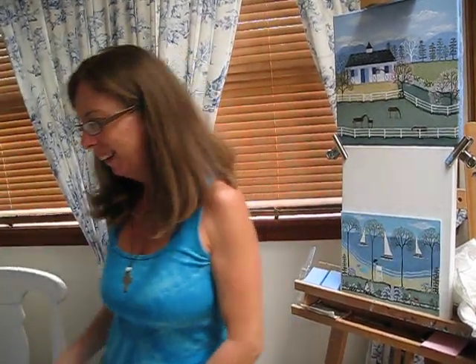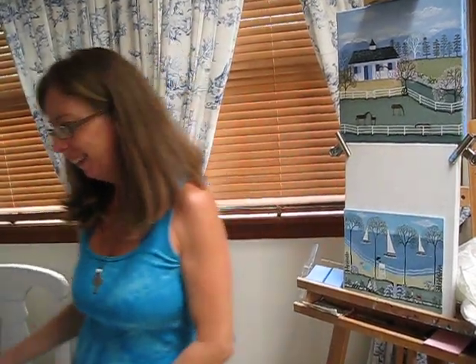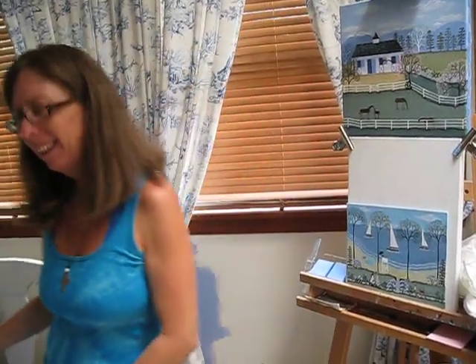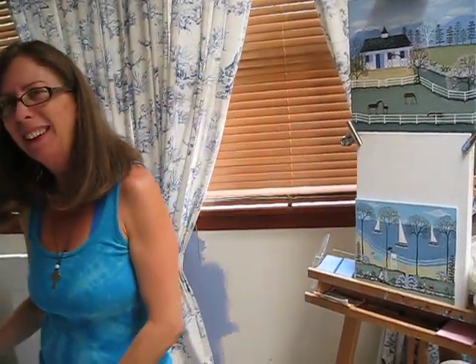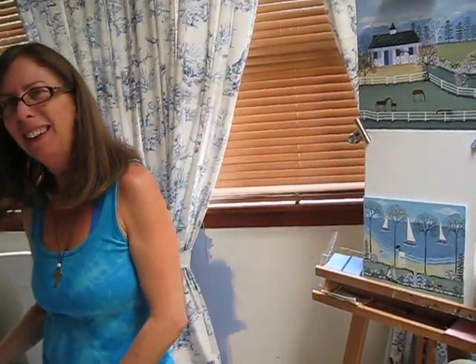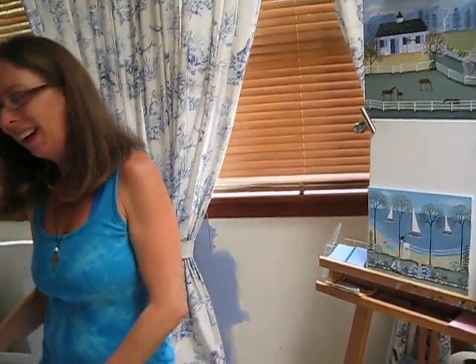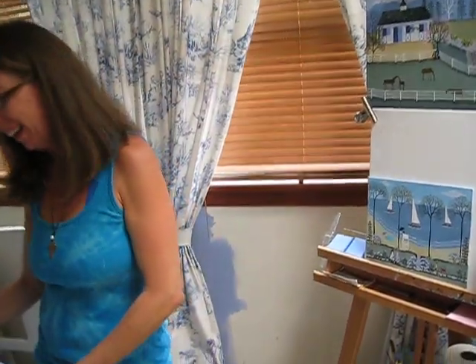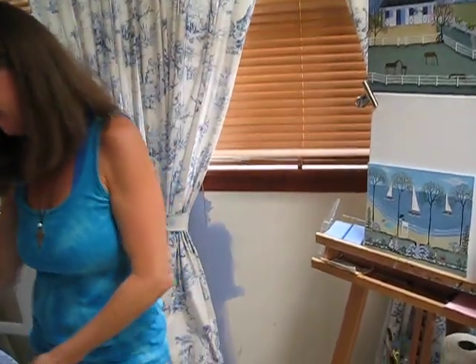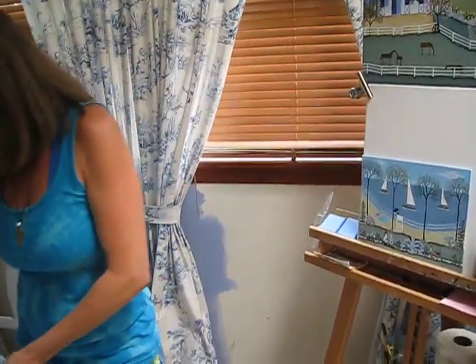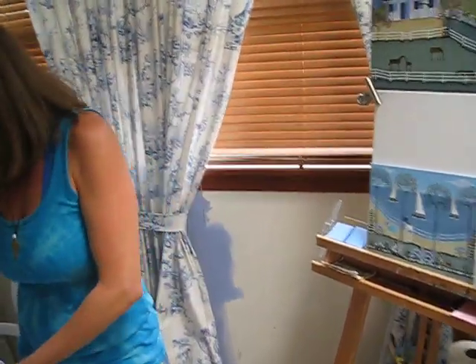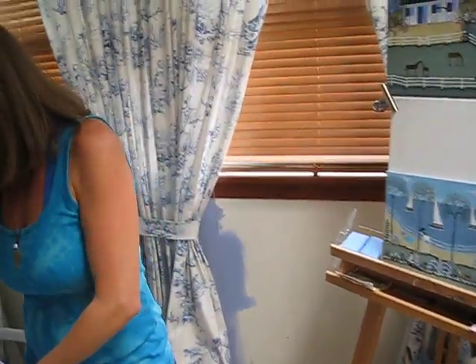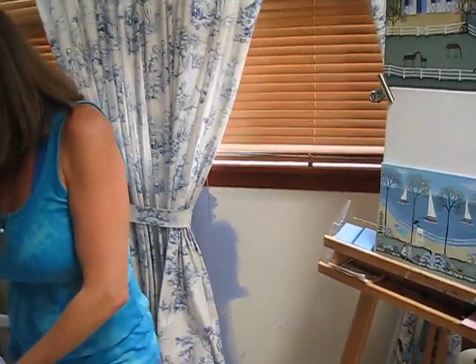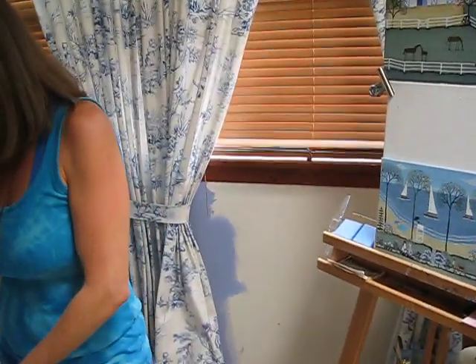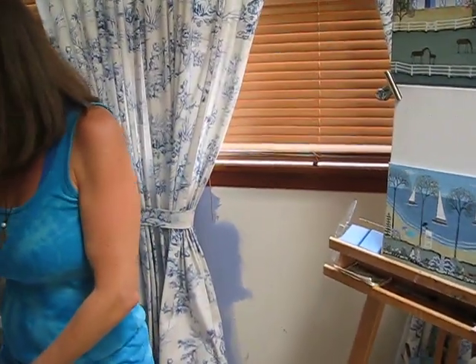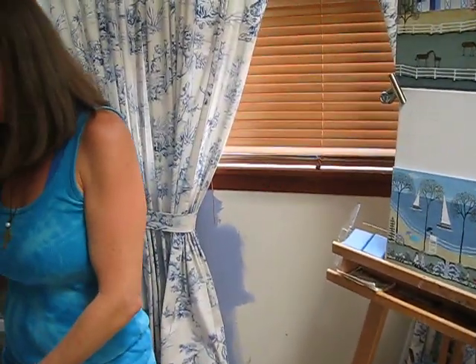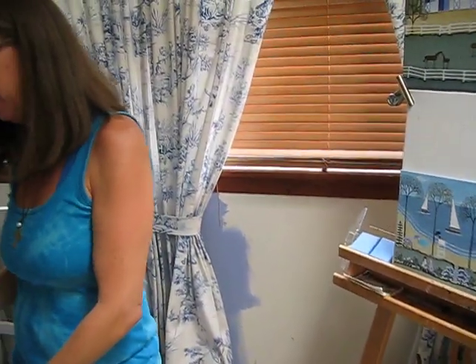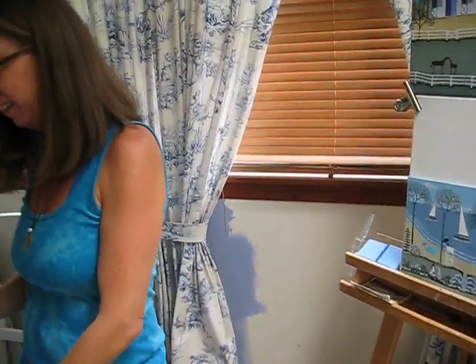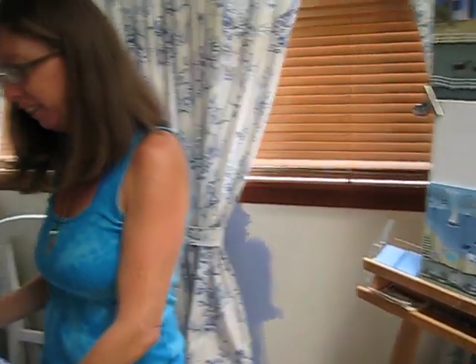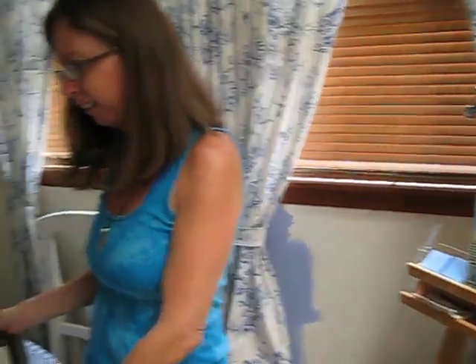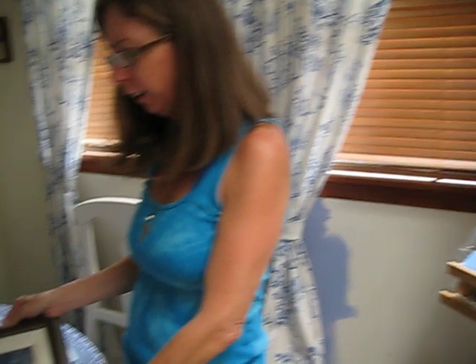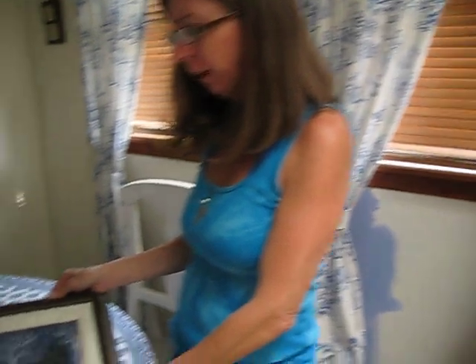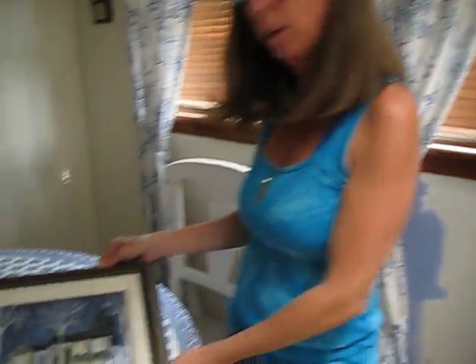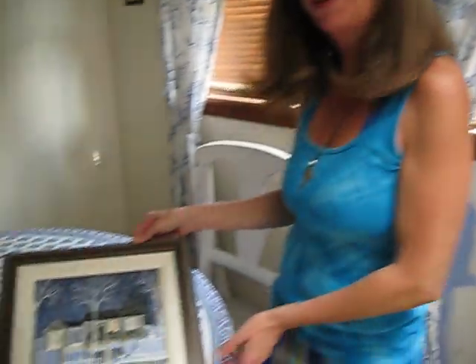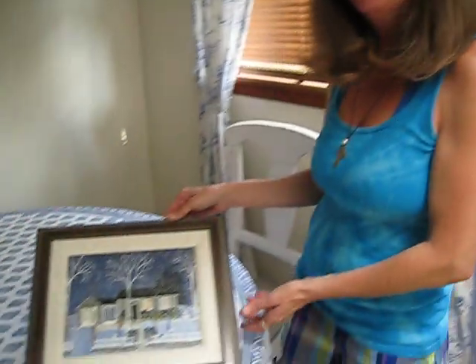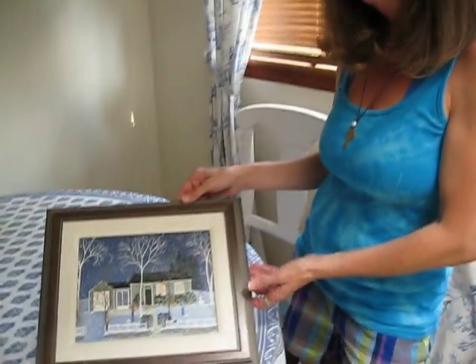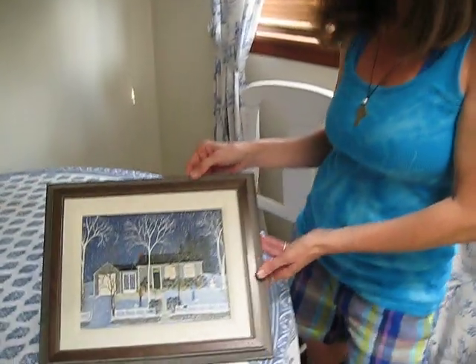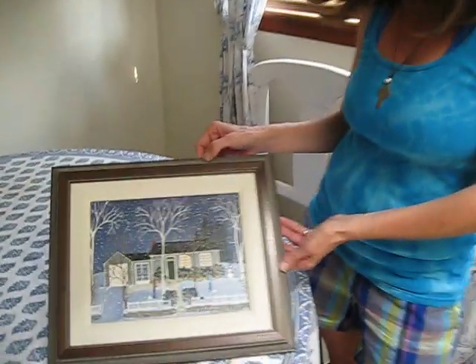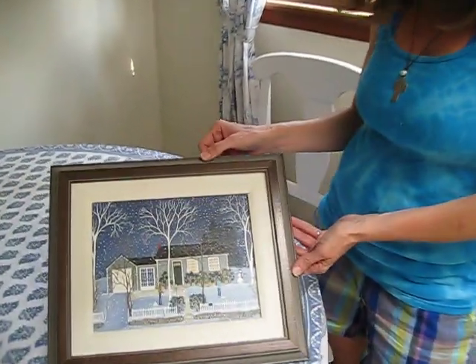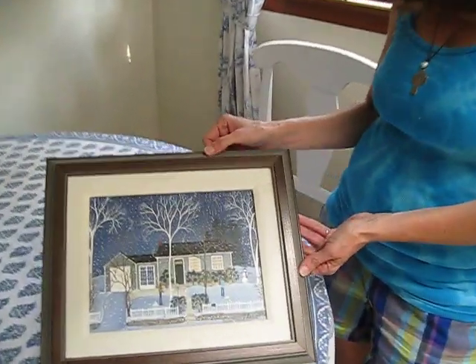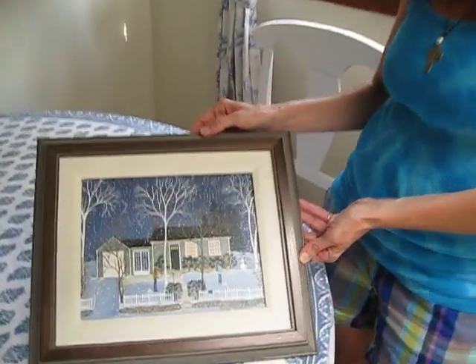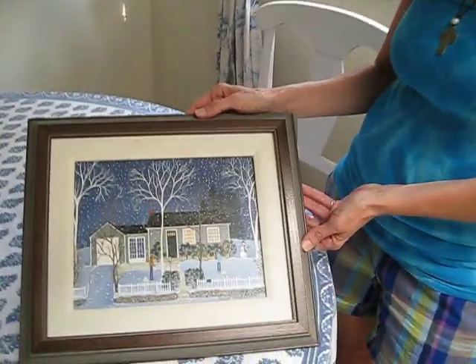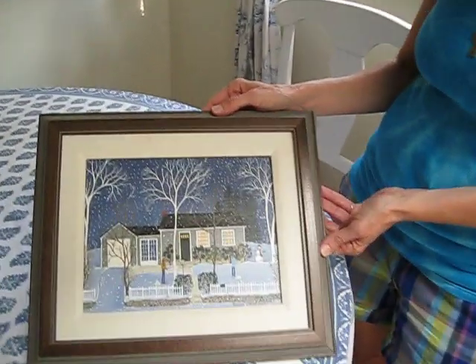And you have a winter scene here. Yes — this is a winter scene. This is actually of my own house, which I did to keep.